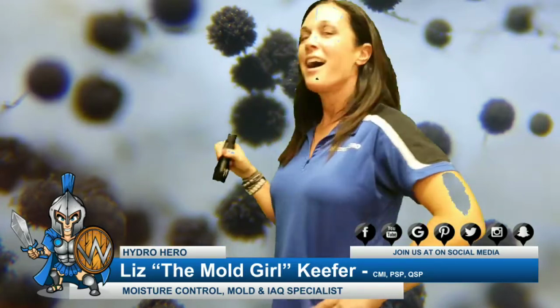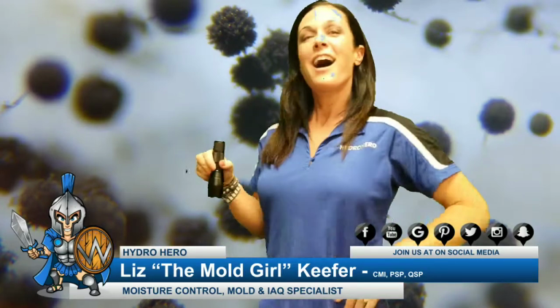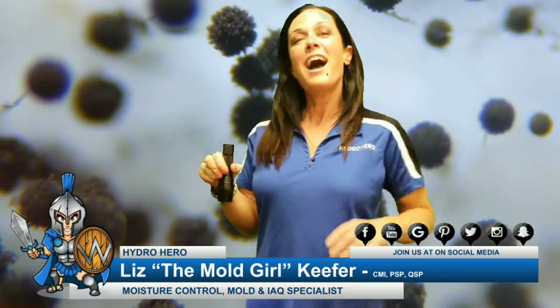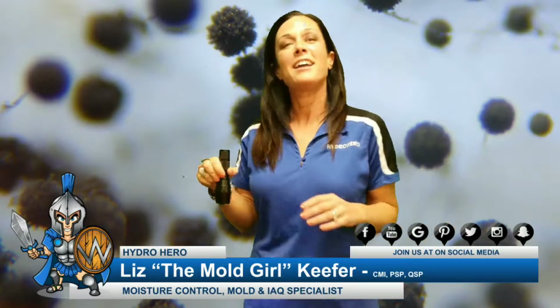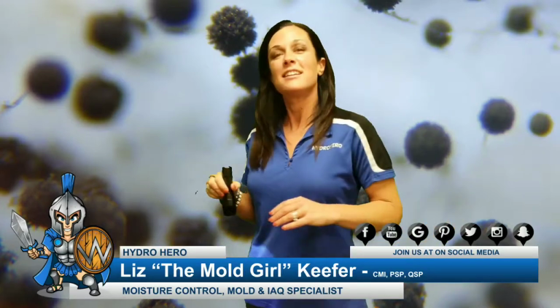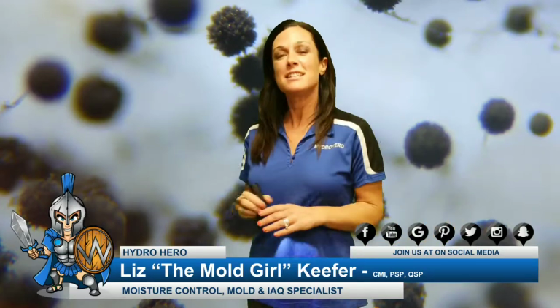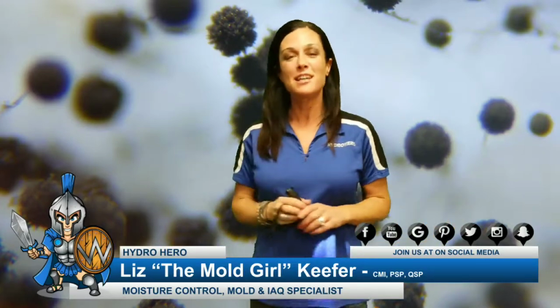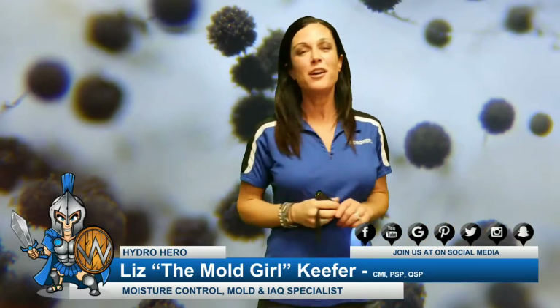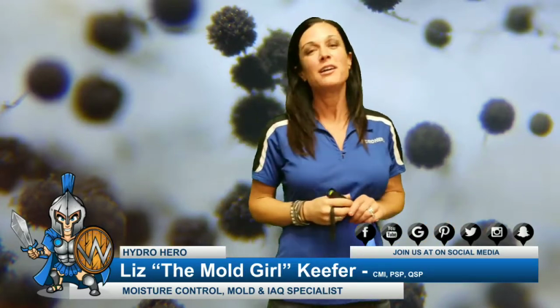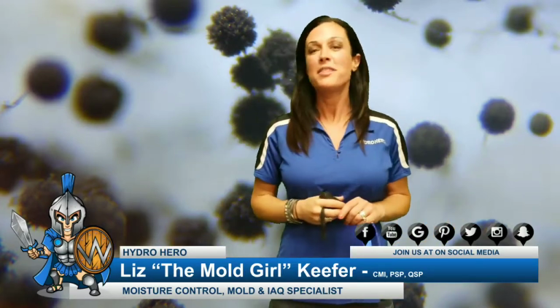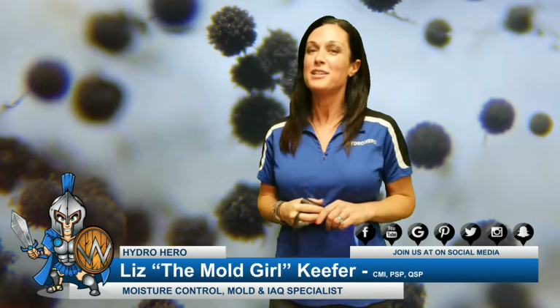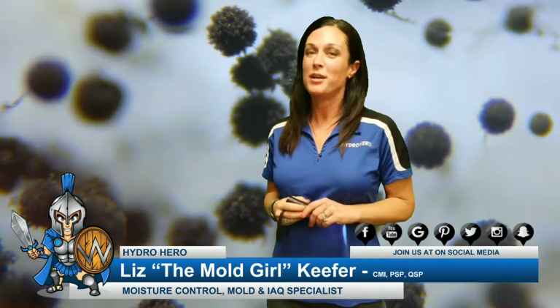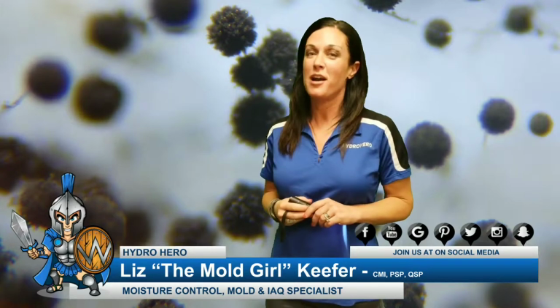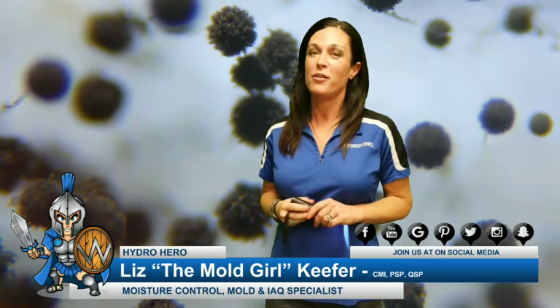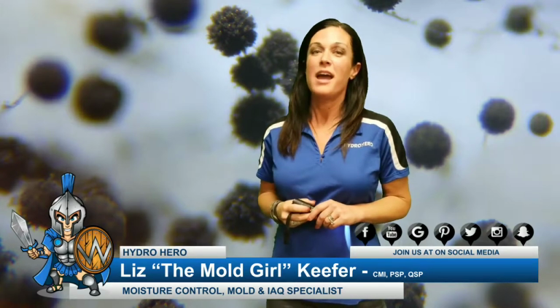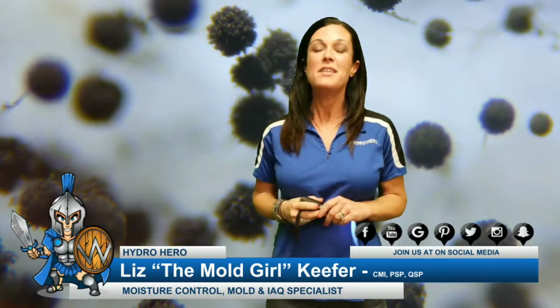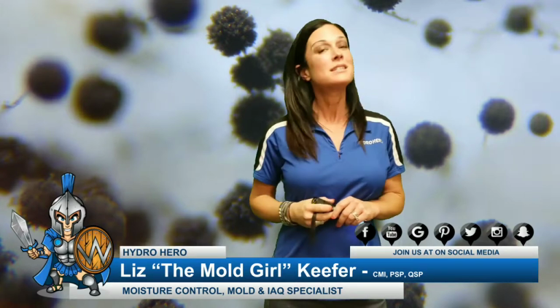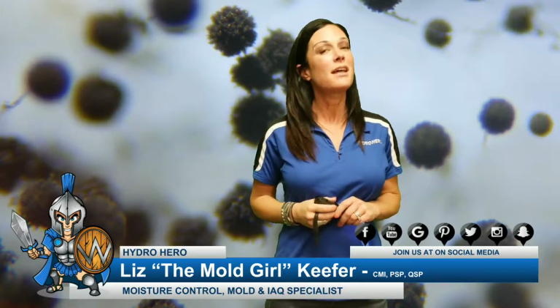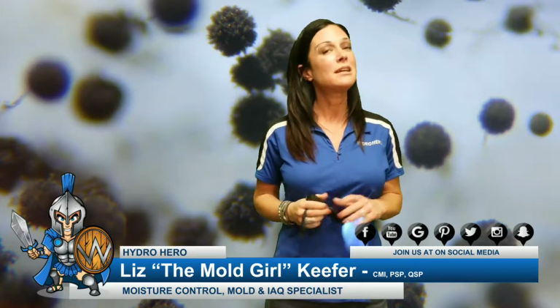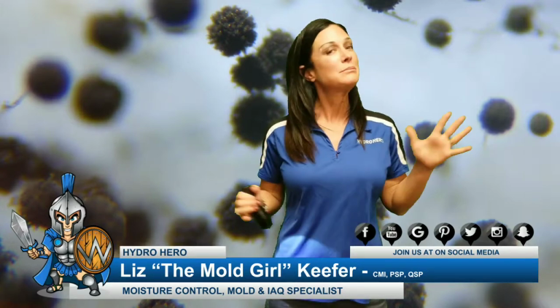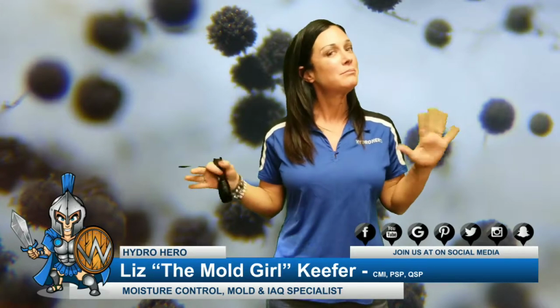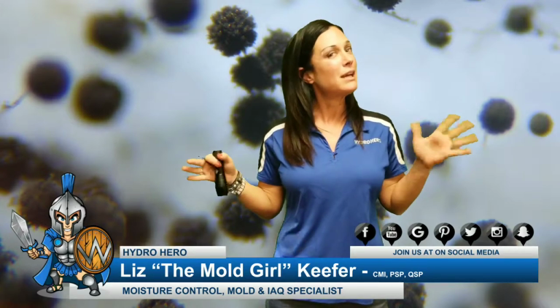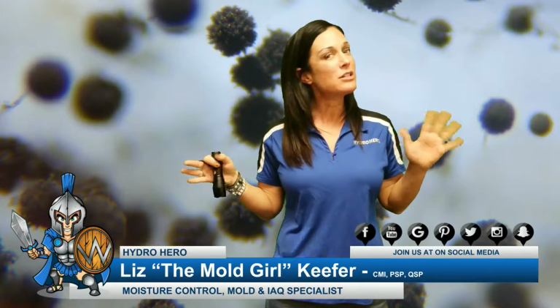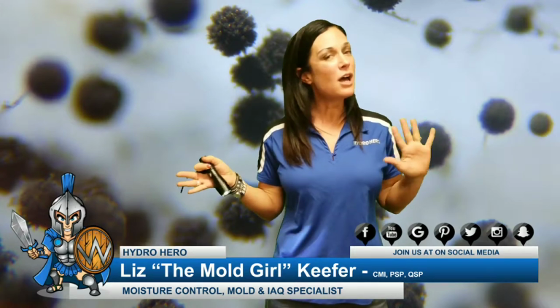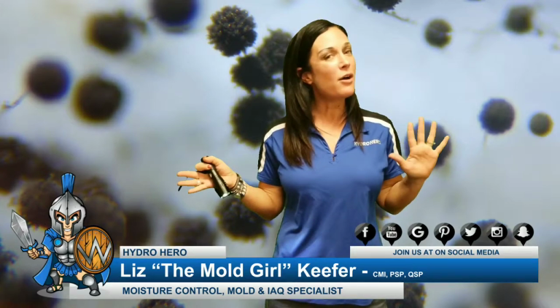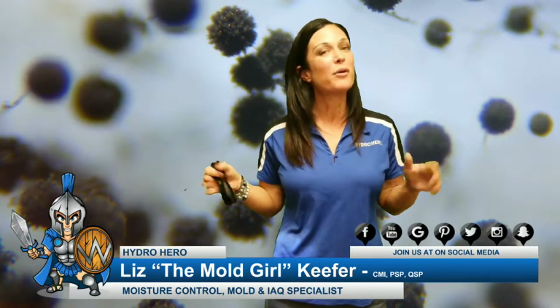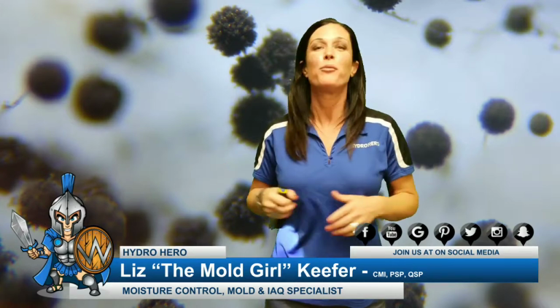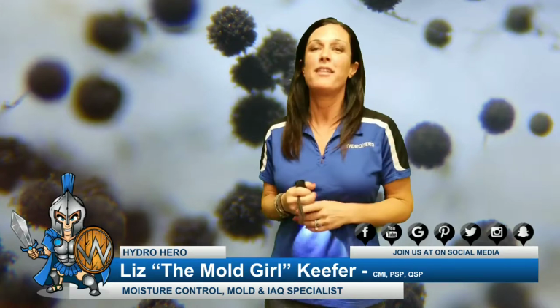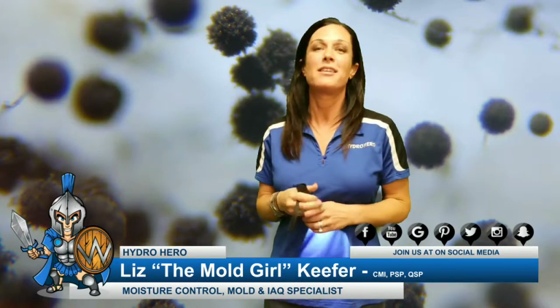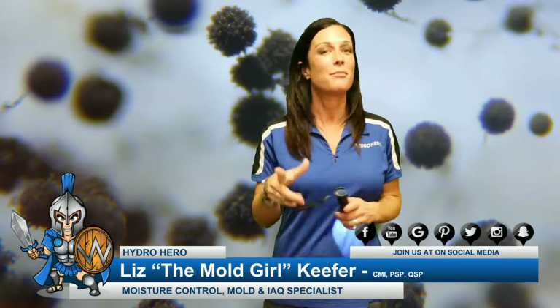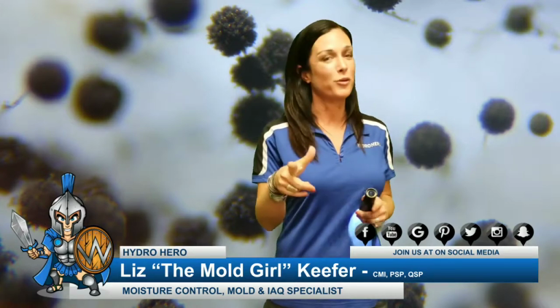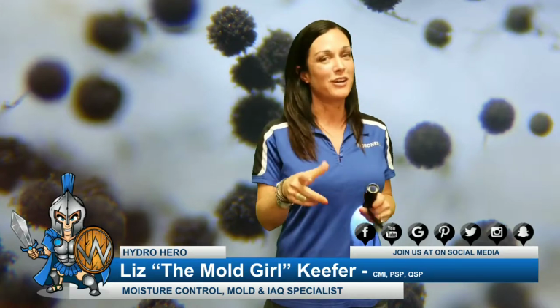Hi, Liz Kiefer with Hydro Hero, and this is another minute or so with The Mold Girl.